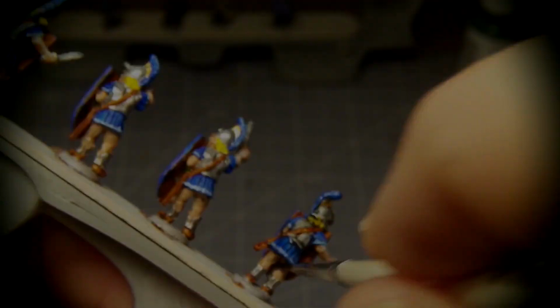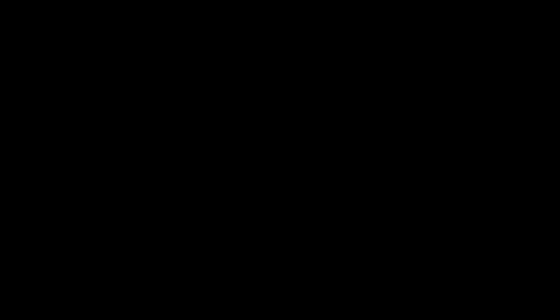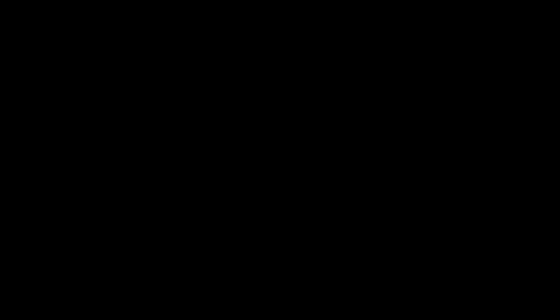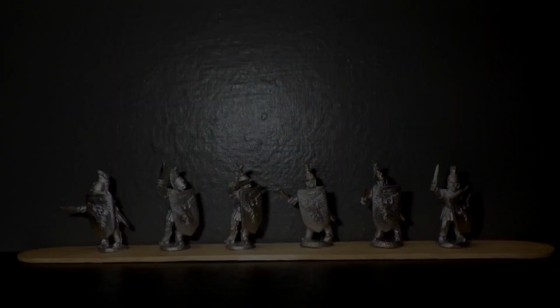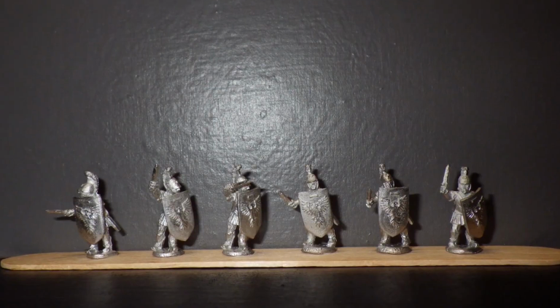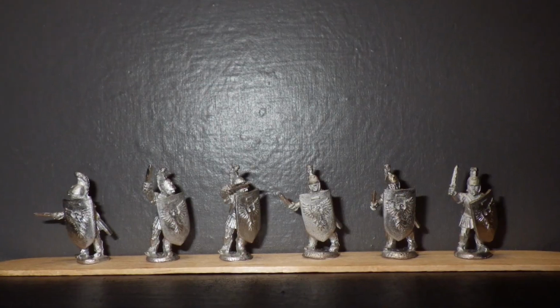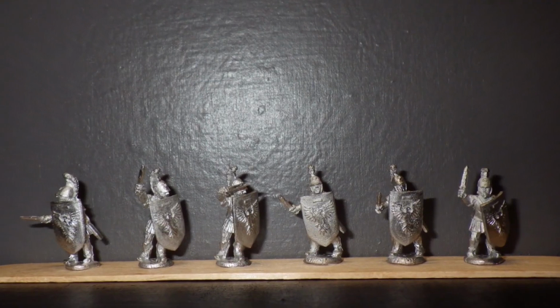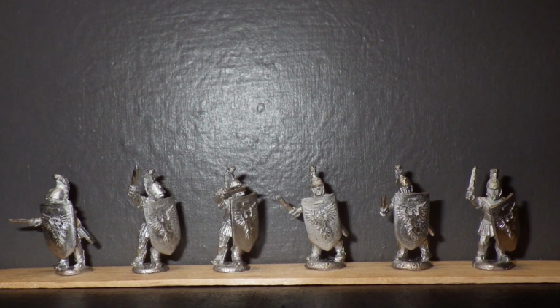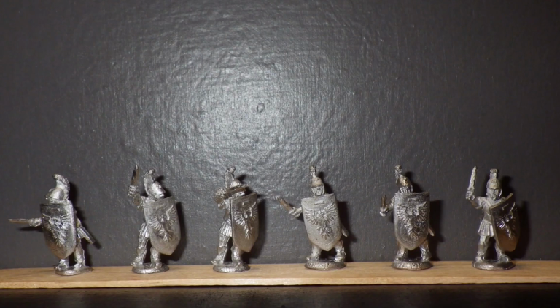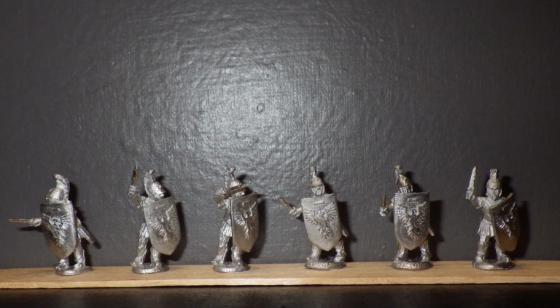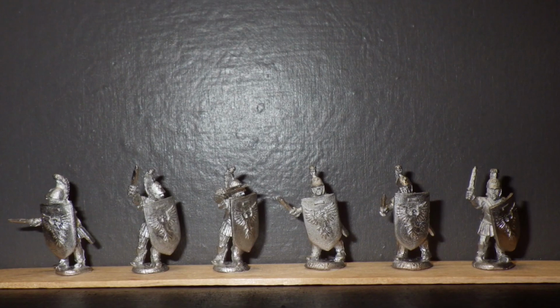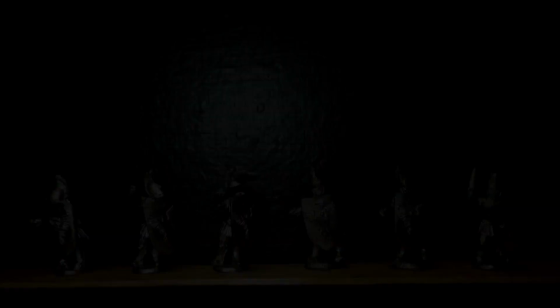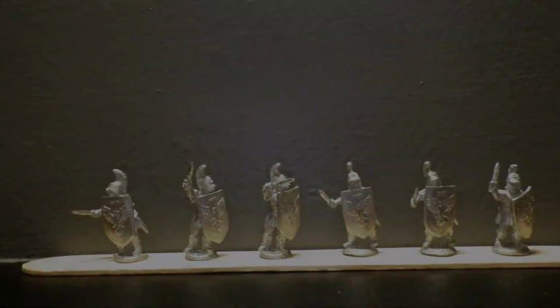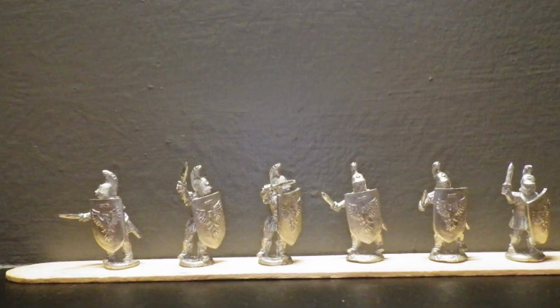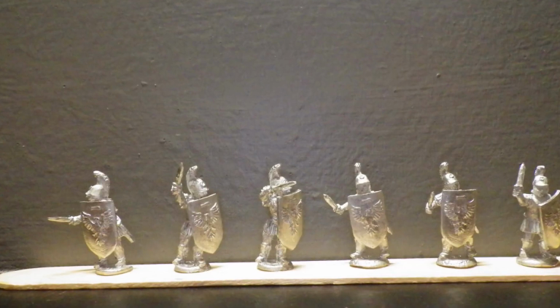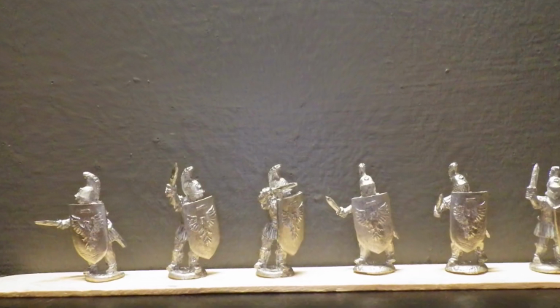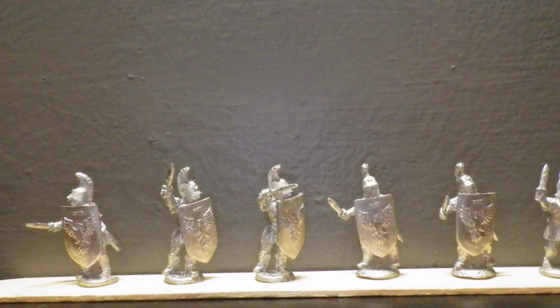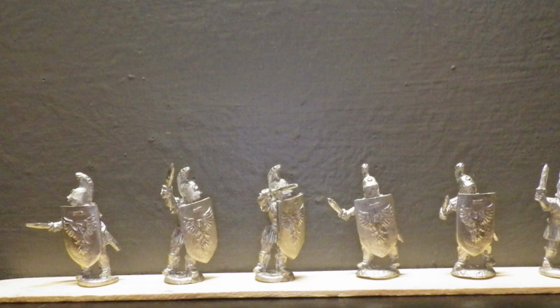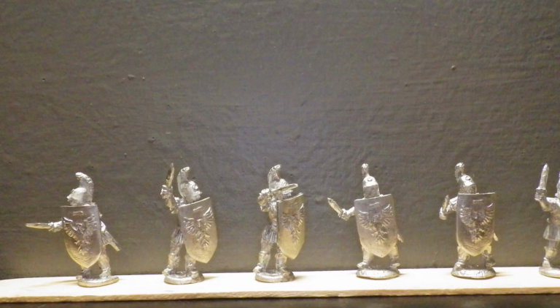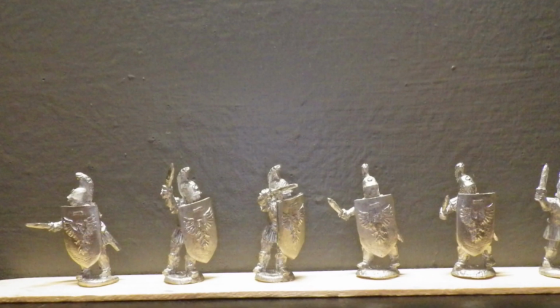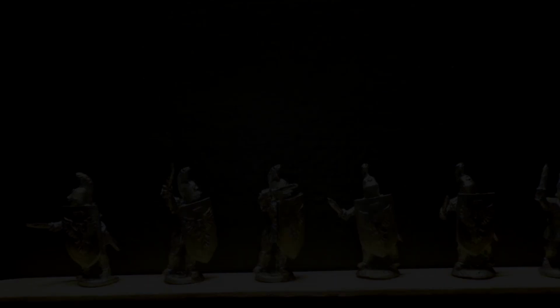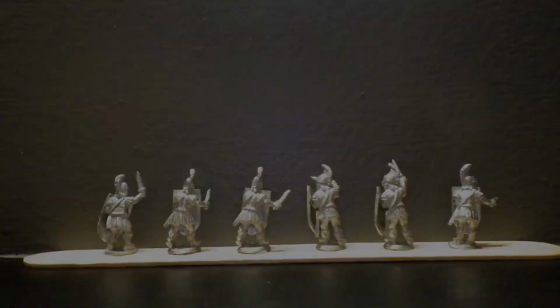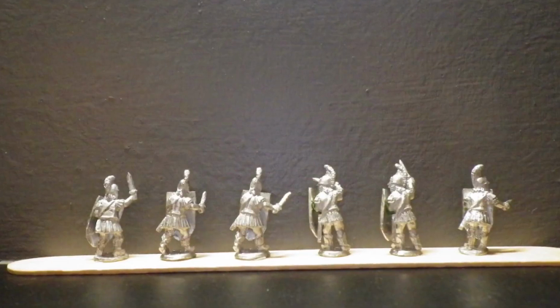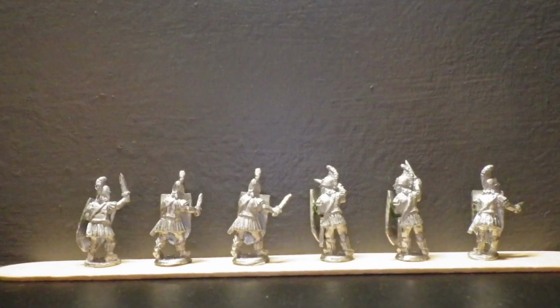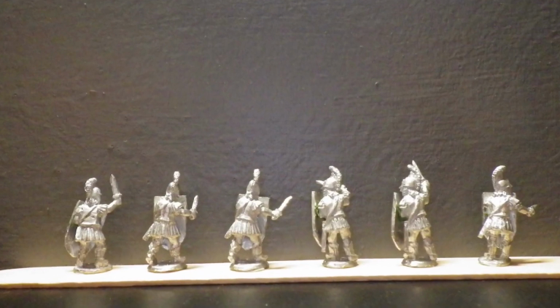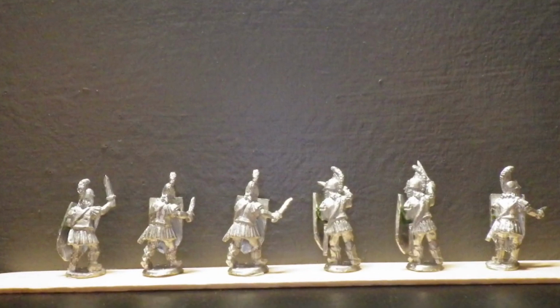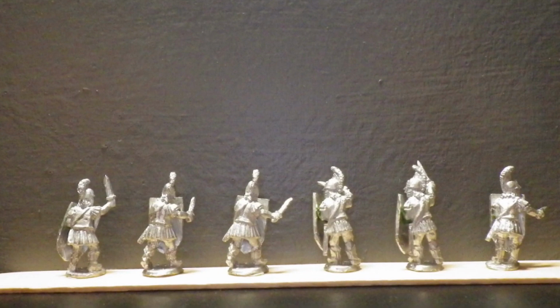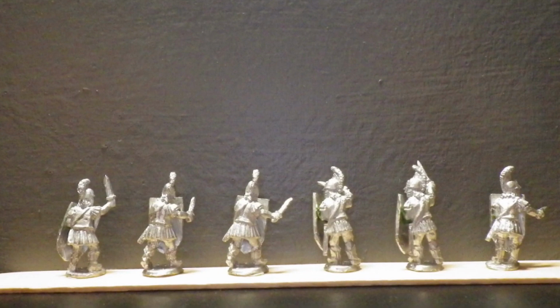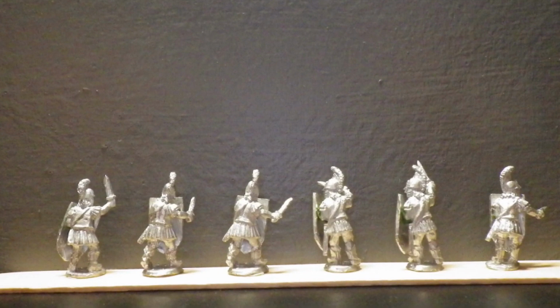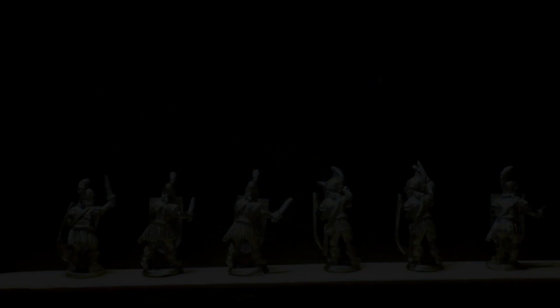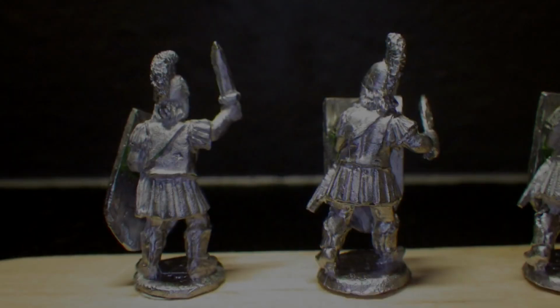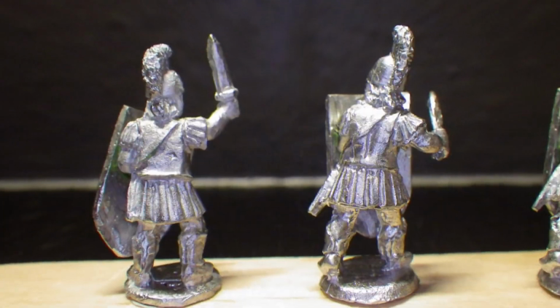That's it. Here are some stills — first the unpainted minis for those who are interested, finishing with some painted close-ups.